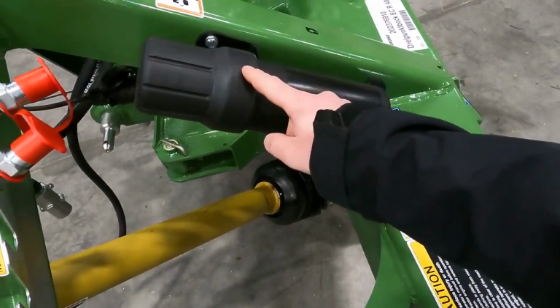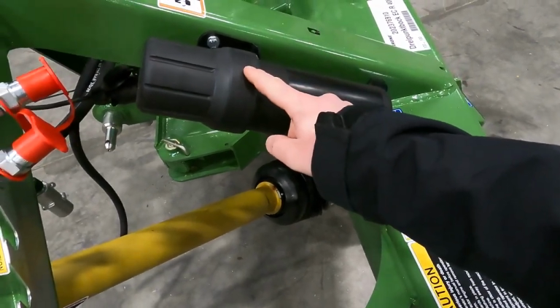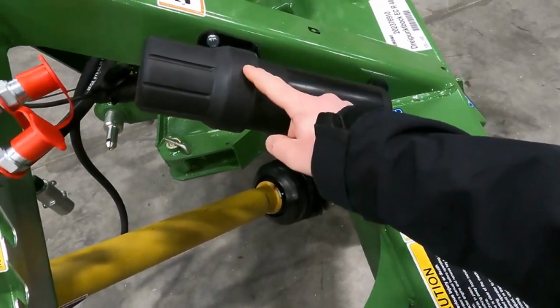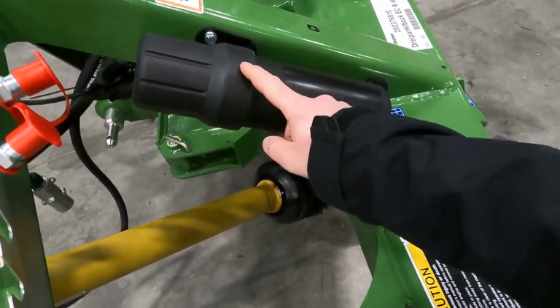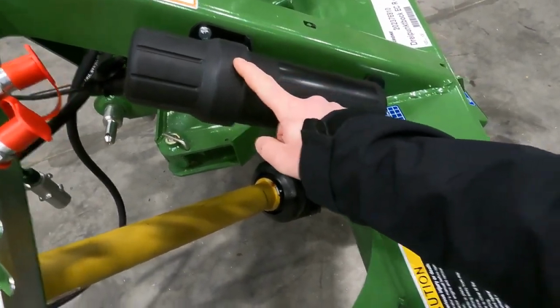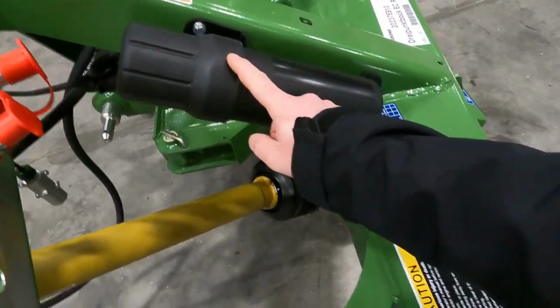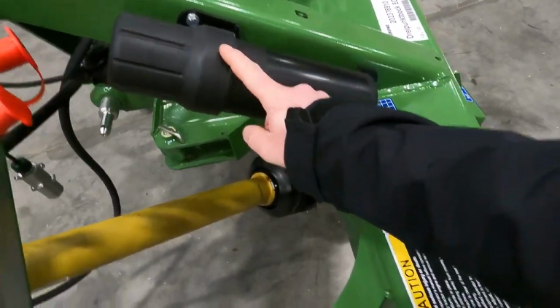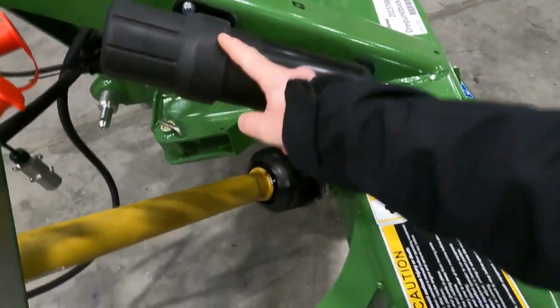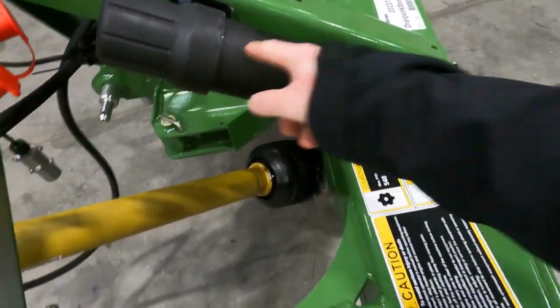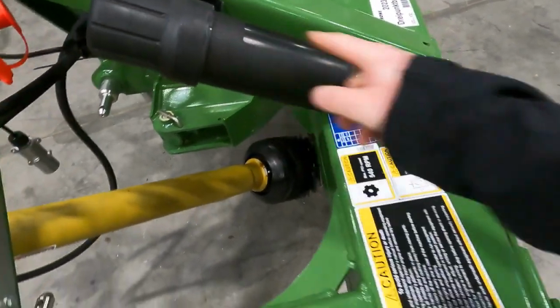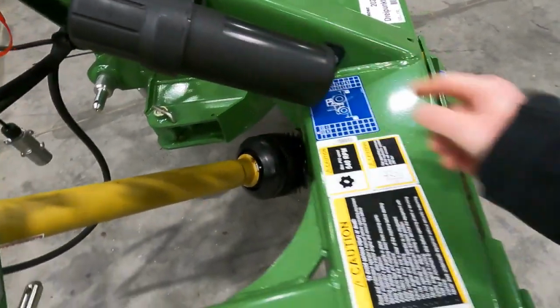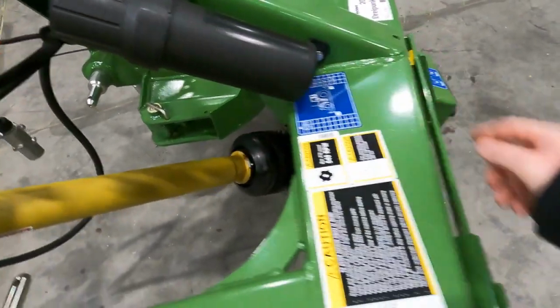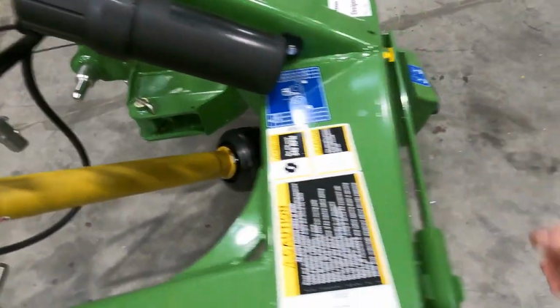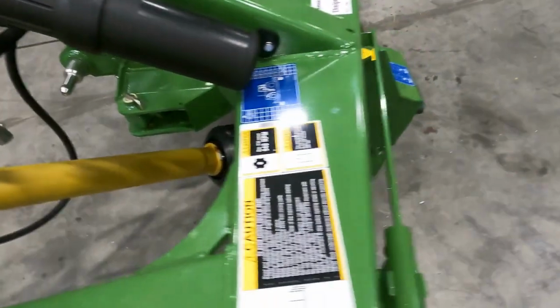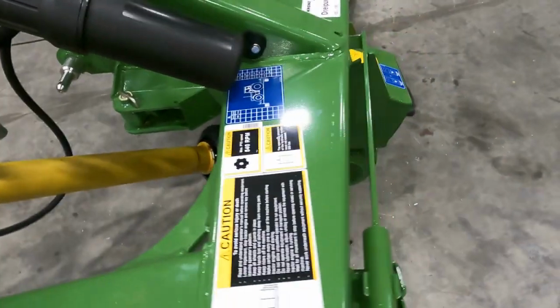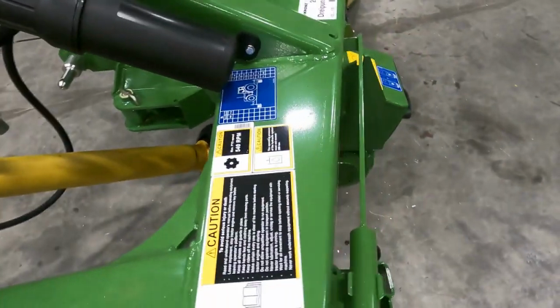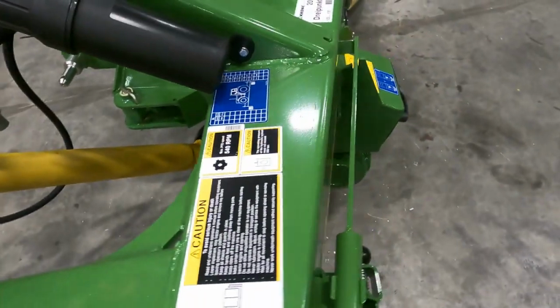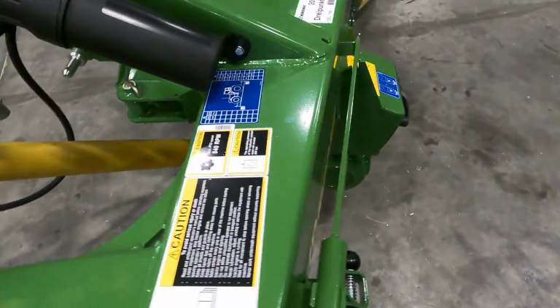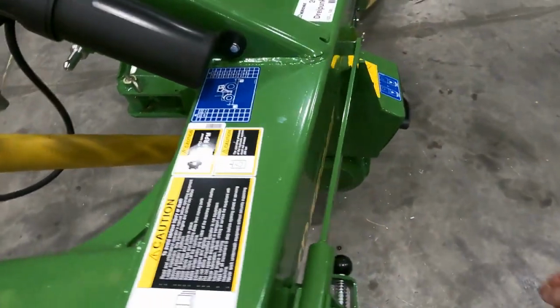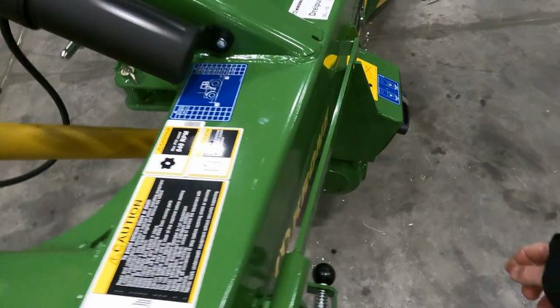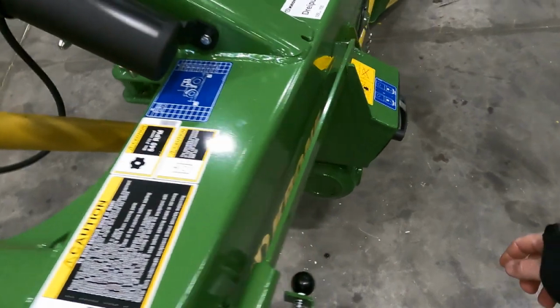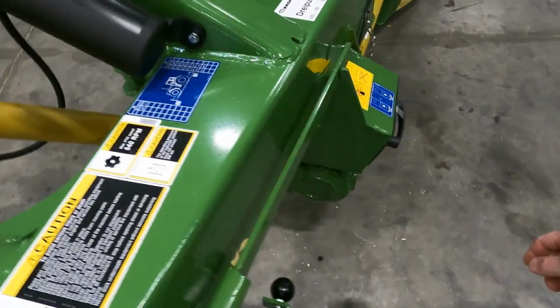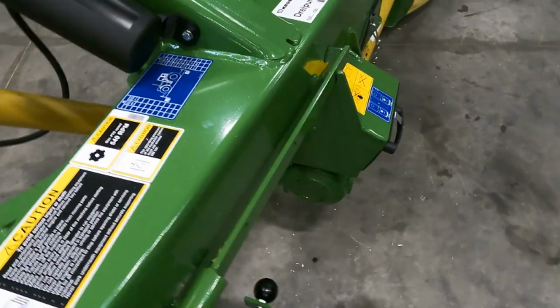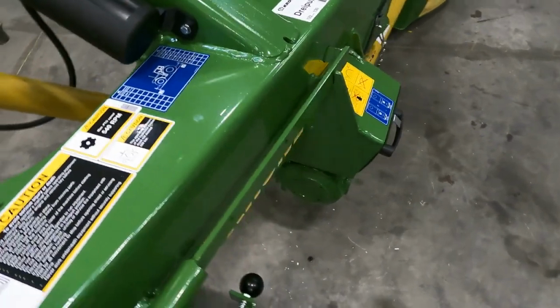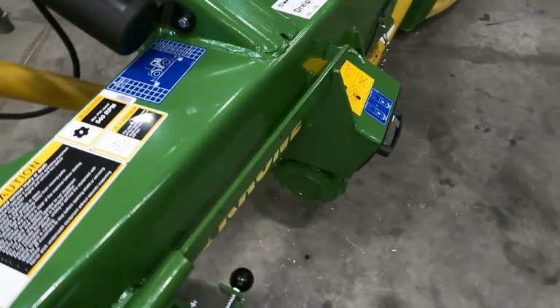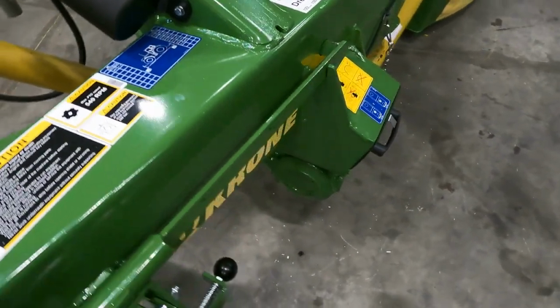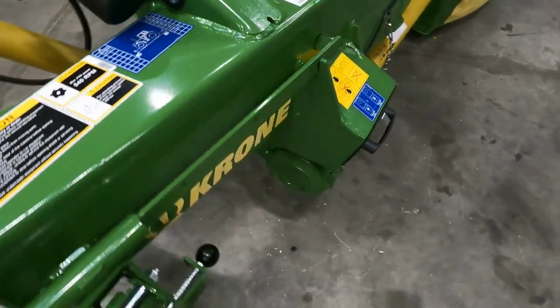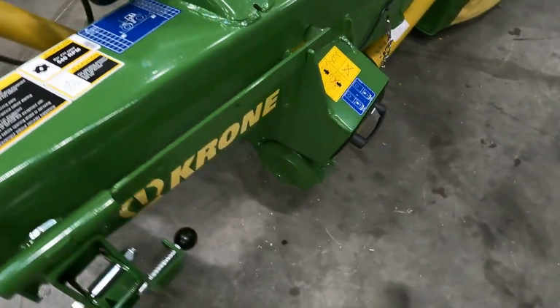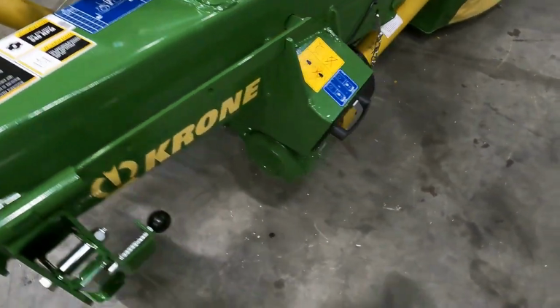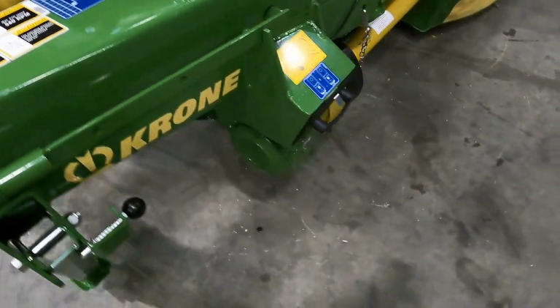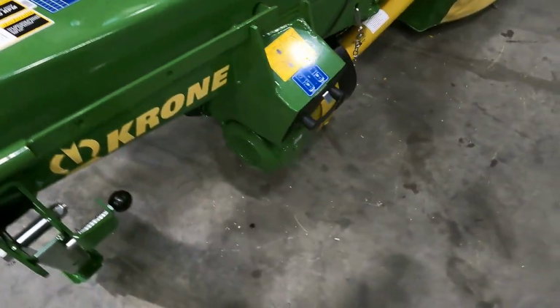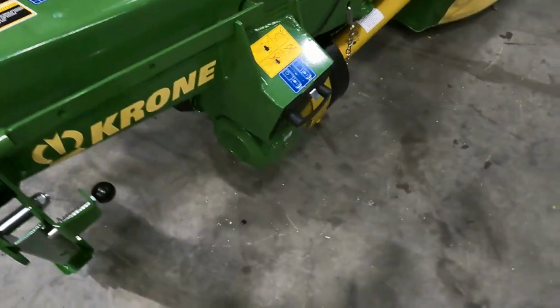This also has the operator's manual holder there on the headstock.